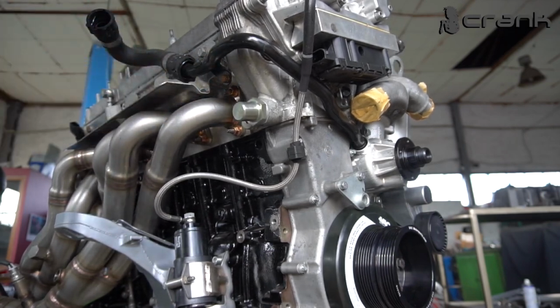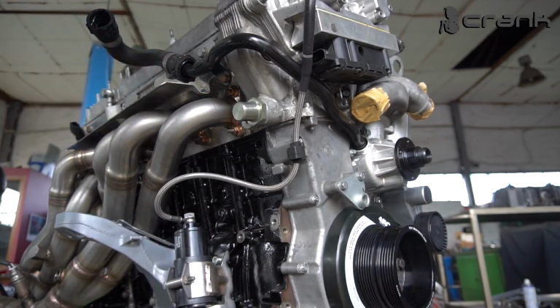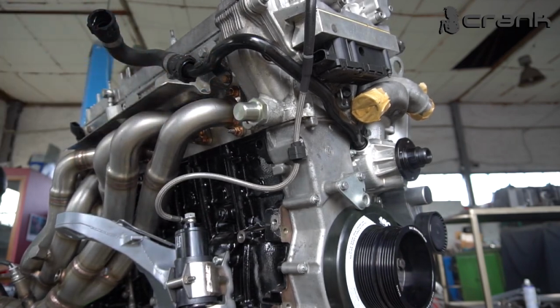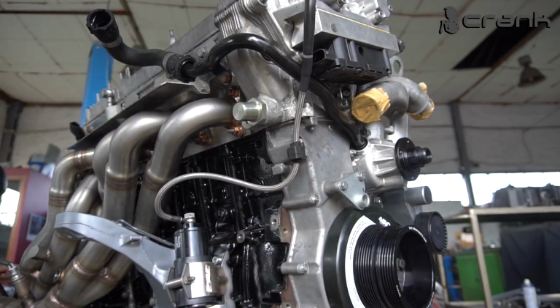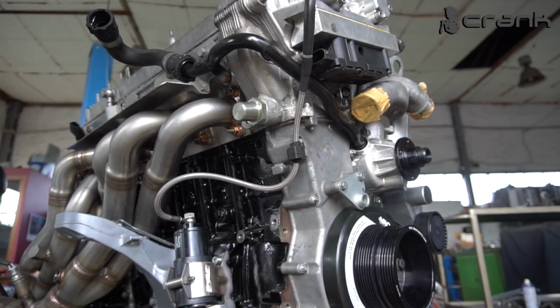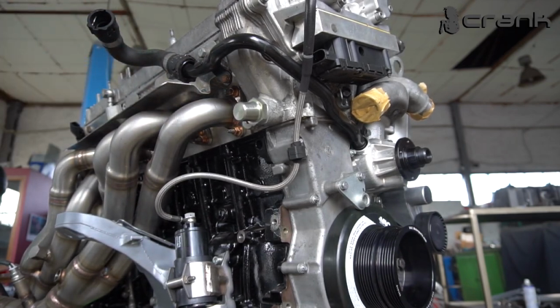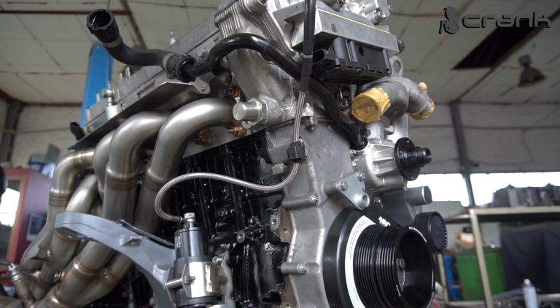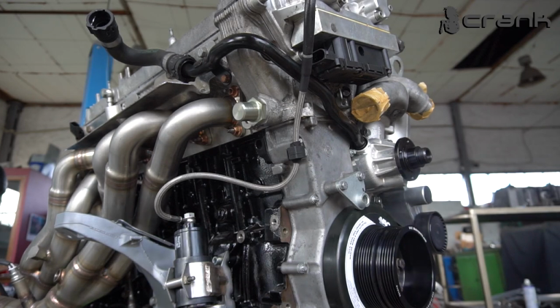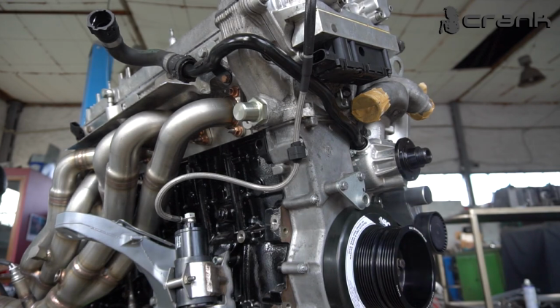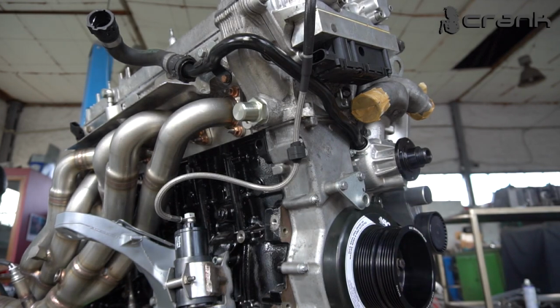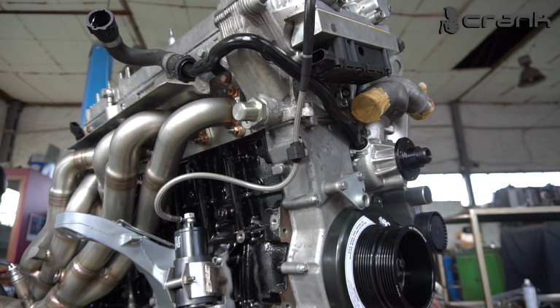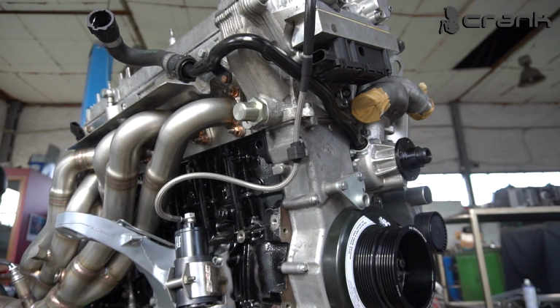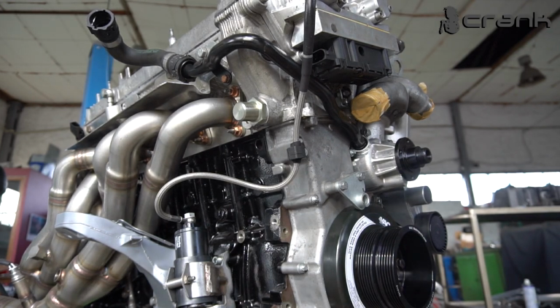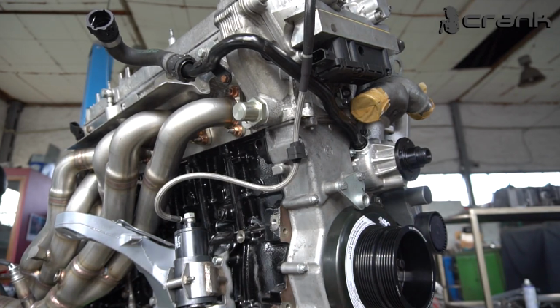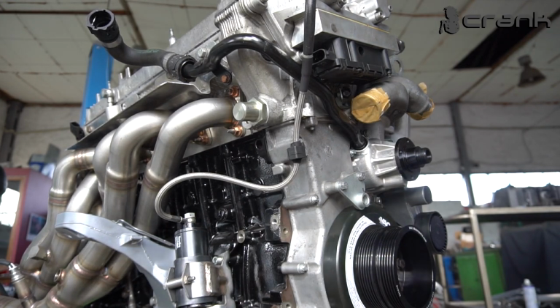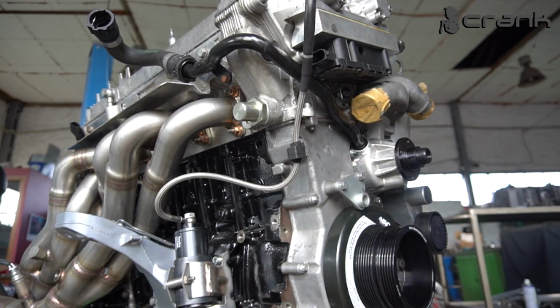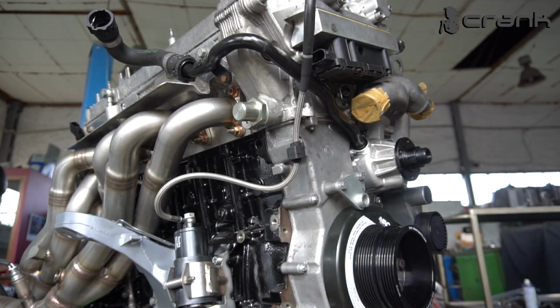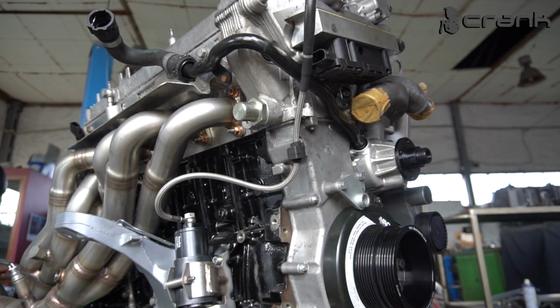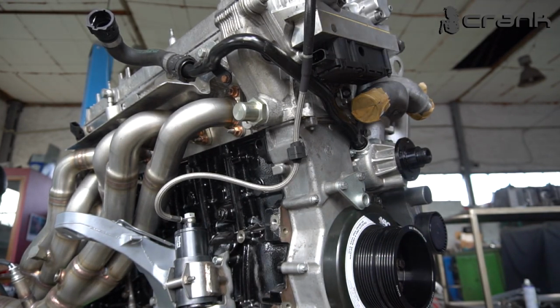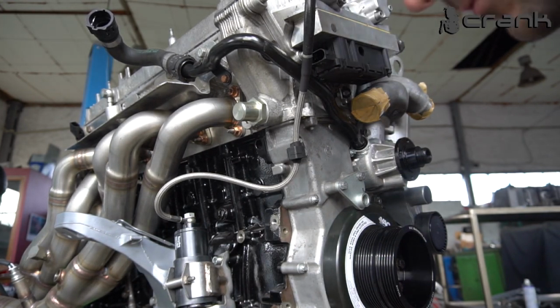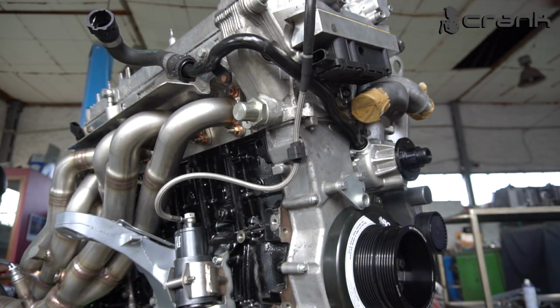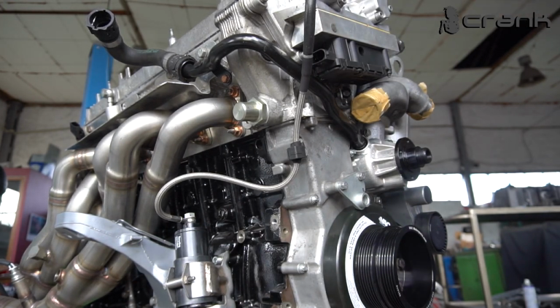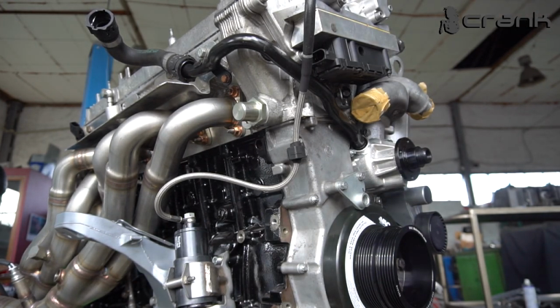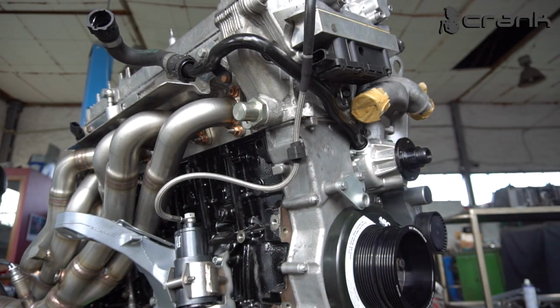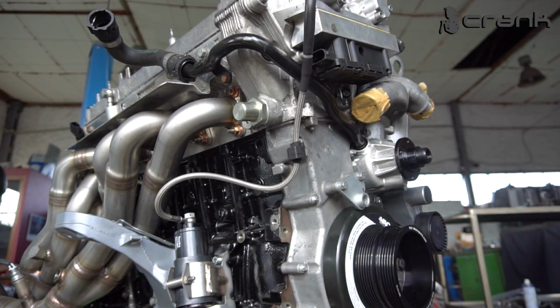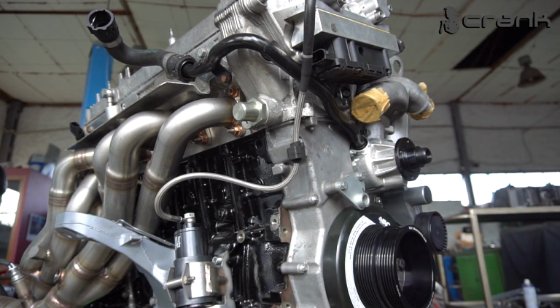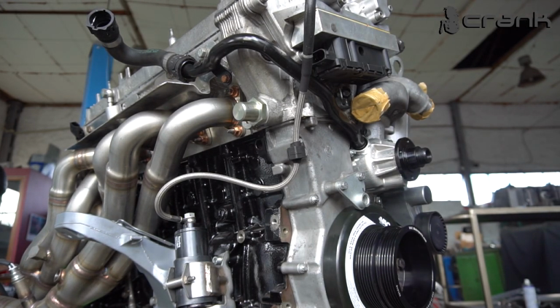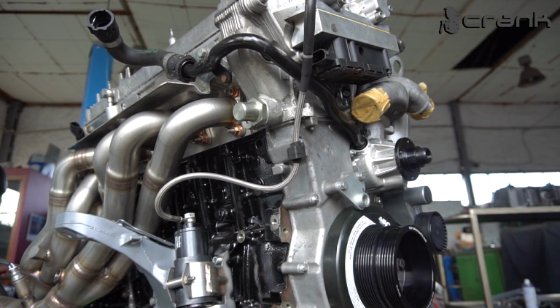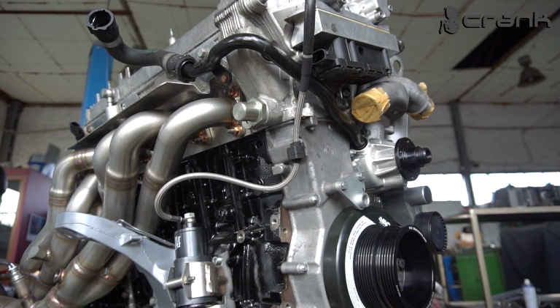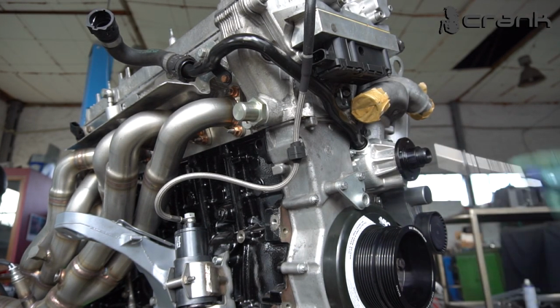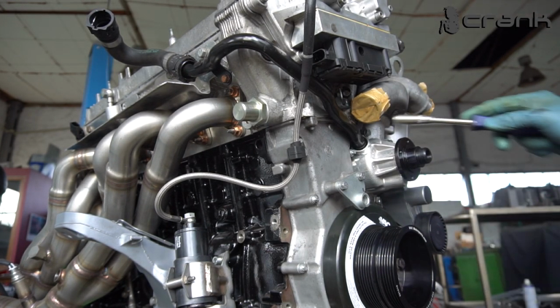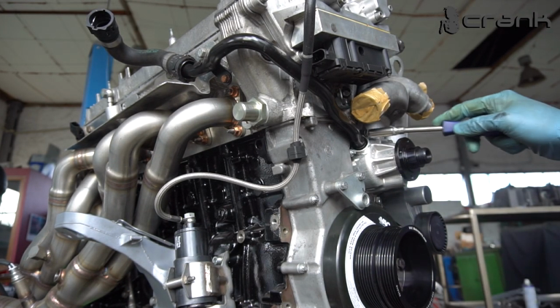This end of the hose goes to the coolant reservoir, which we're going to figure out how to route. Because originally on the E36, the reservoir is not there.